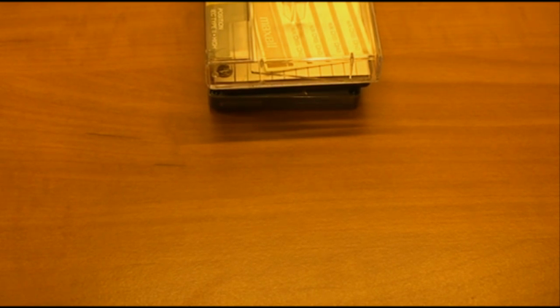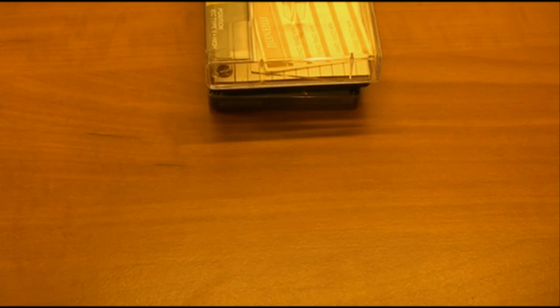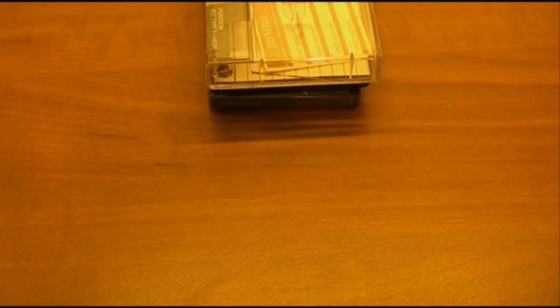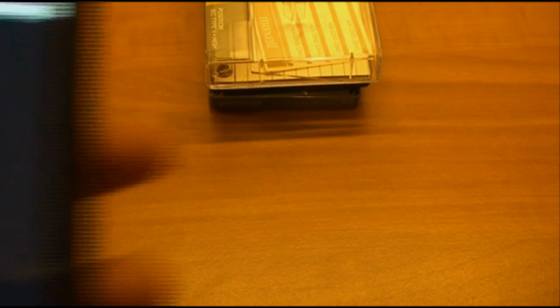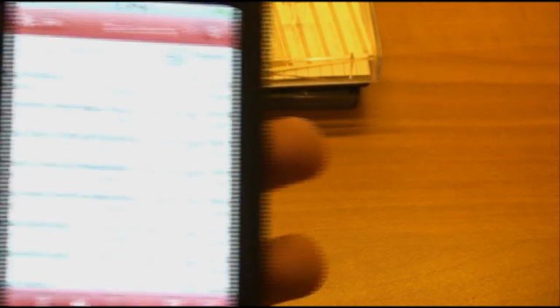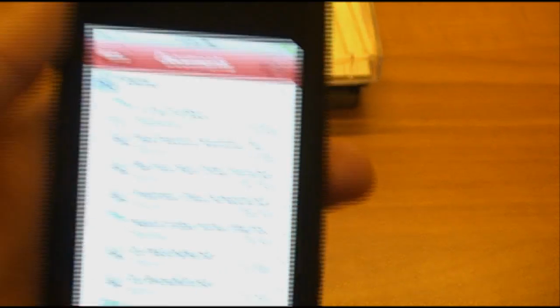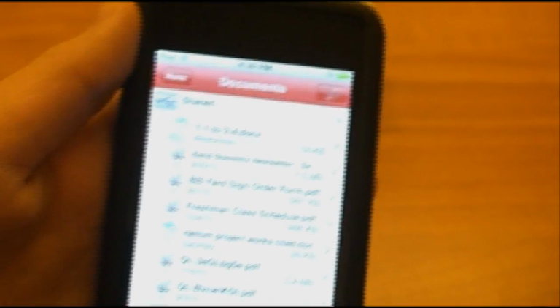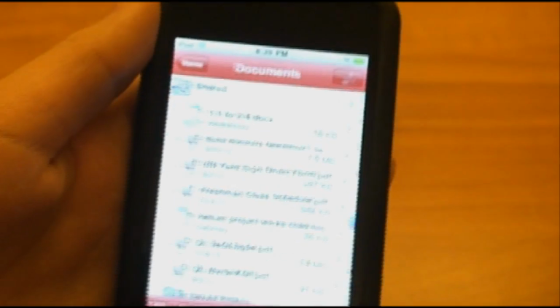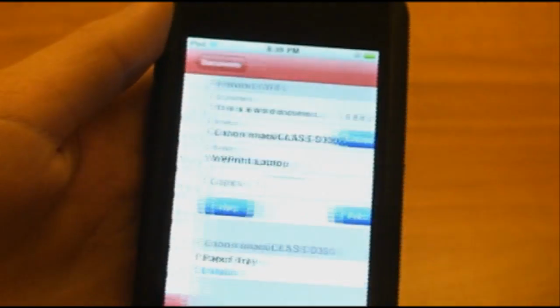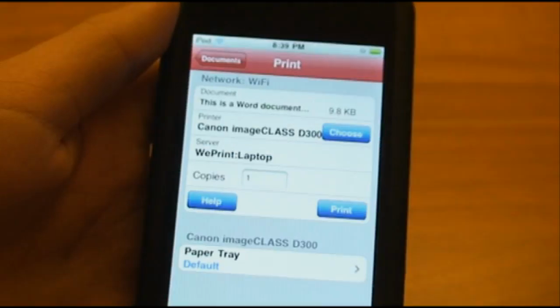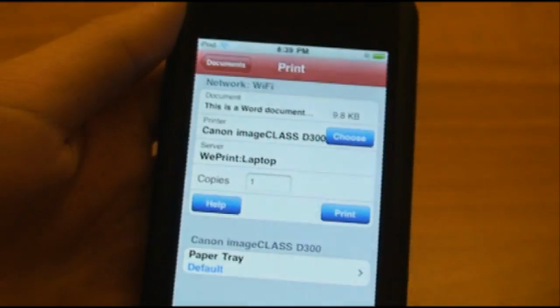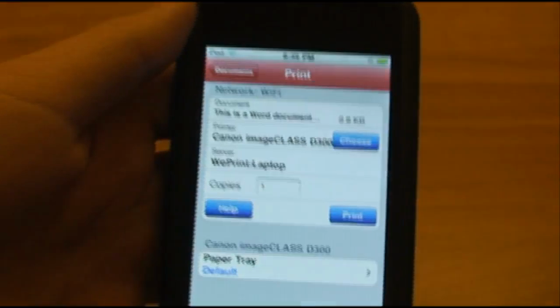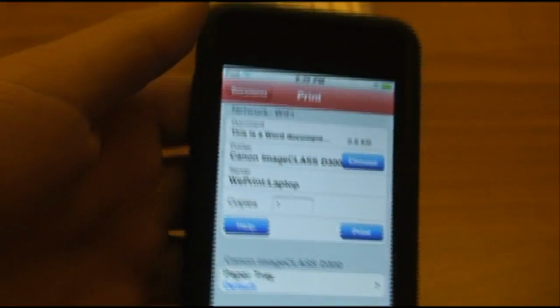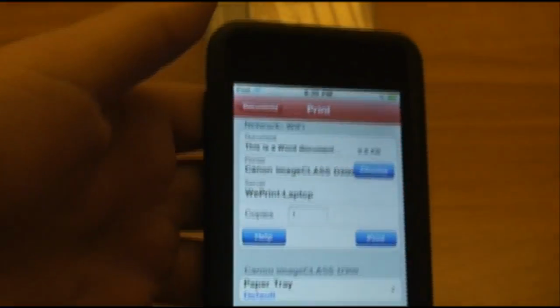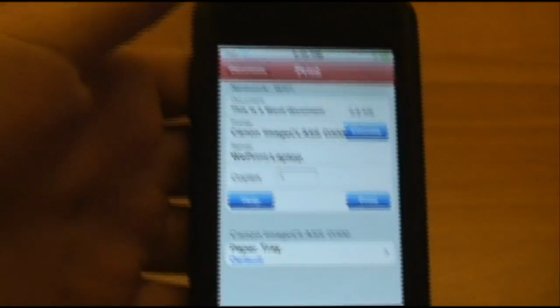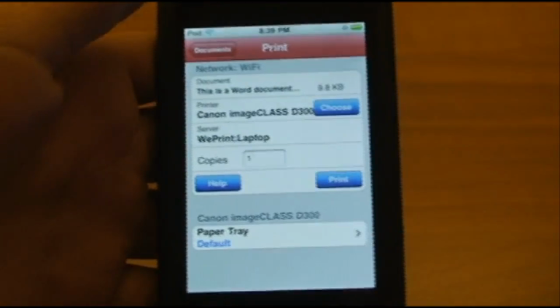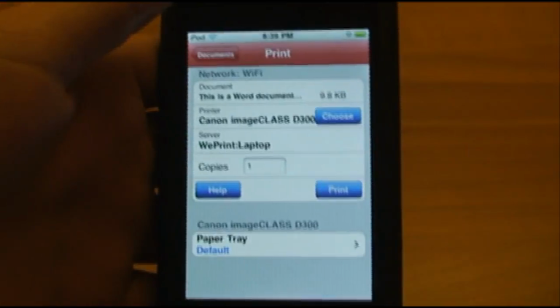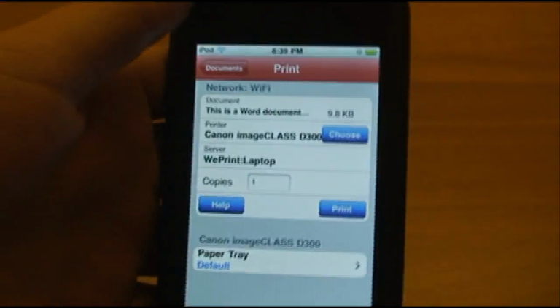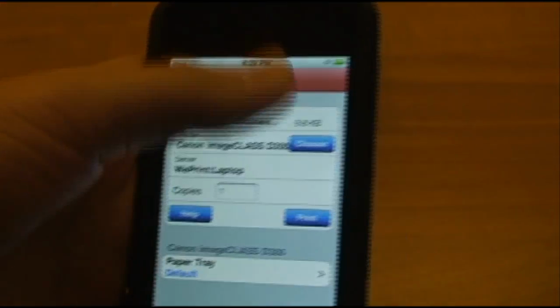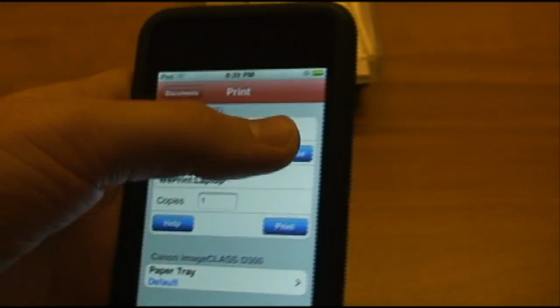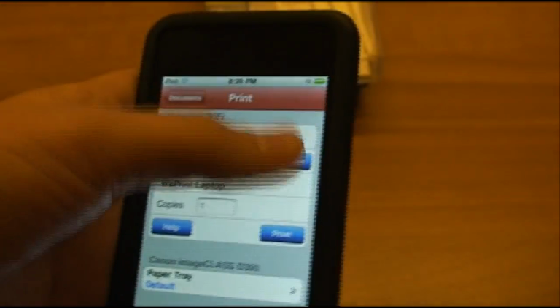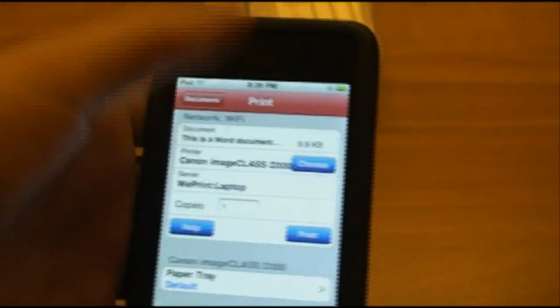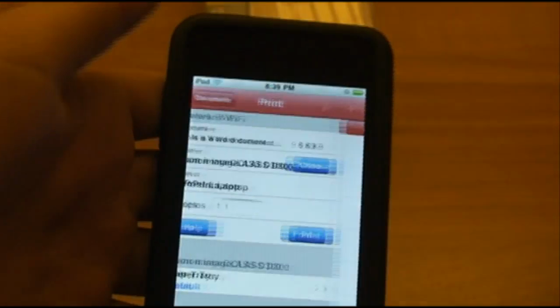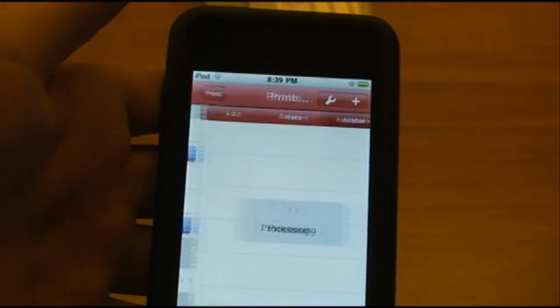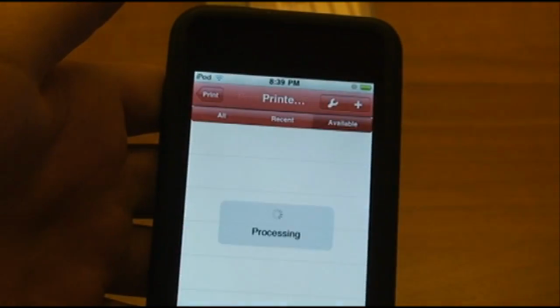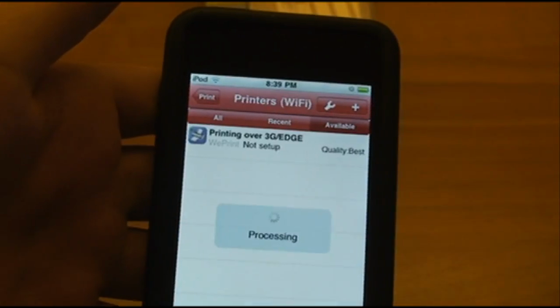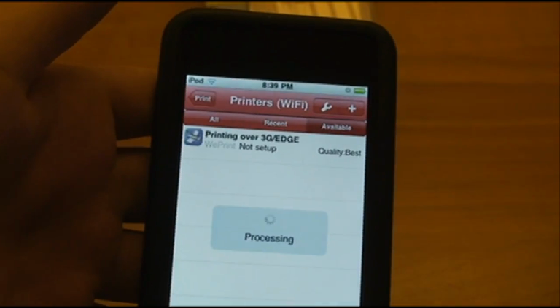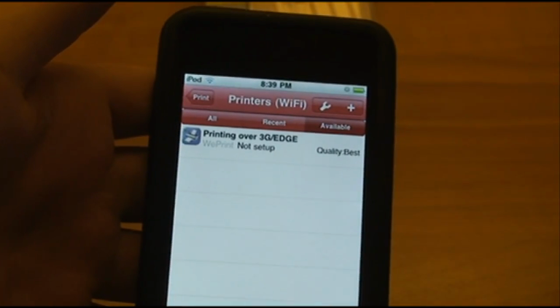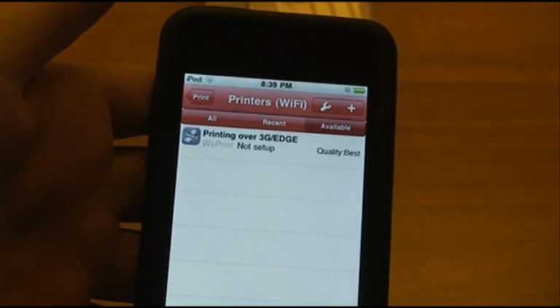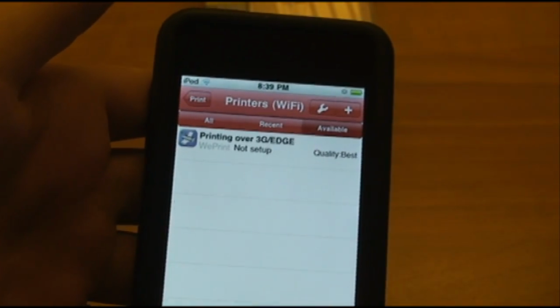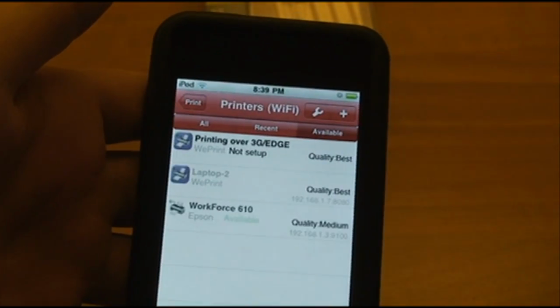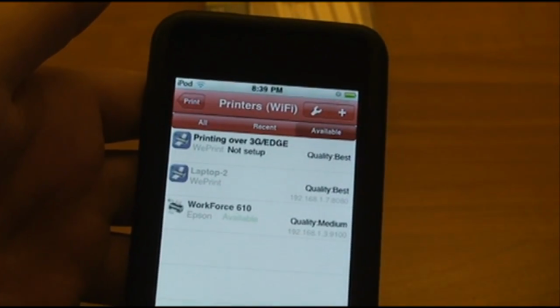There was a small bug — the app just crashed. We'll go ahead and try choosing a printer again.